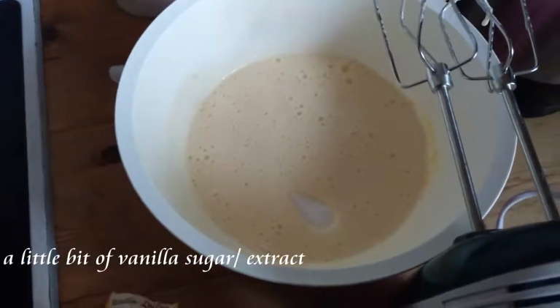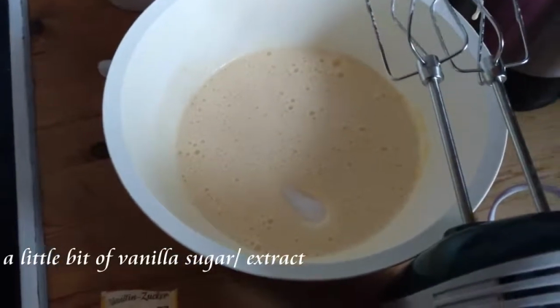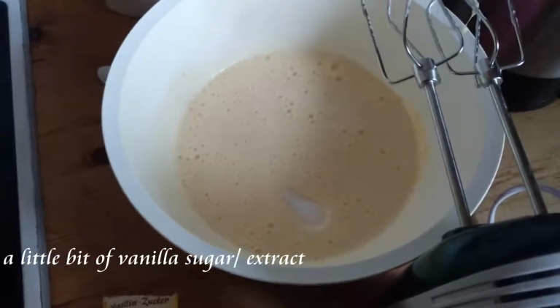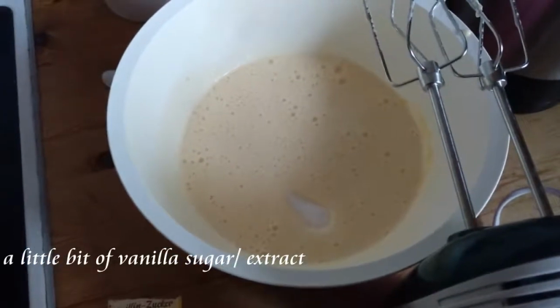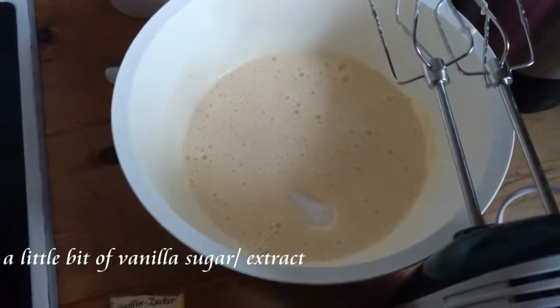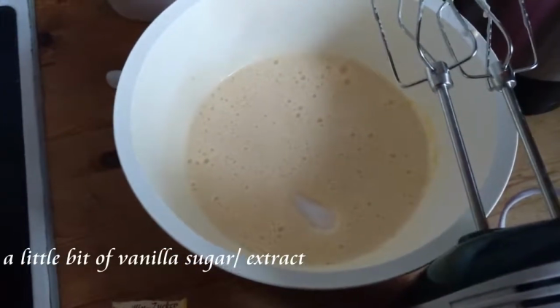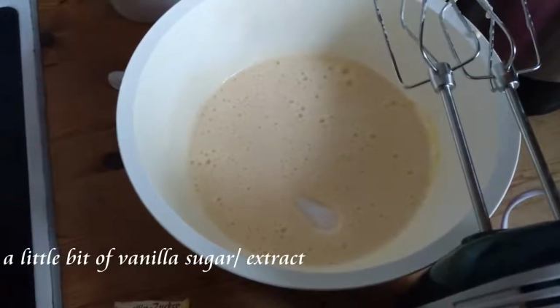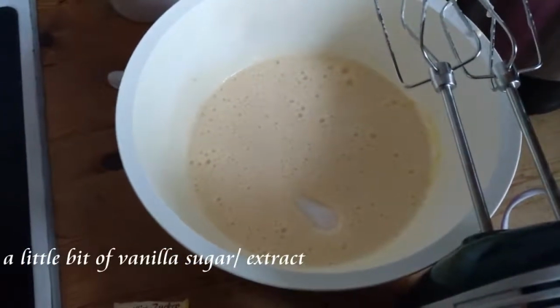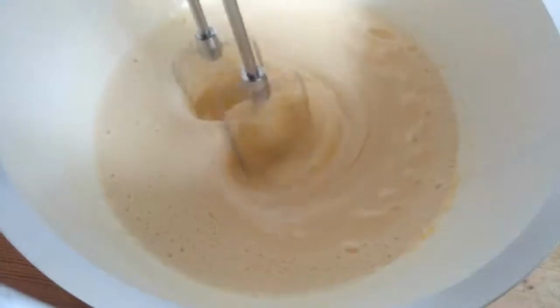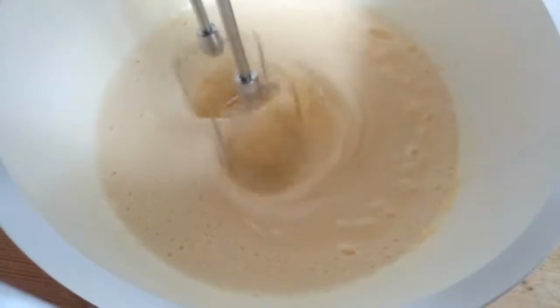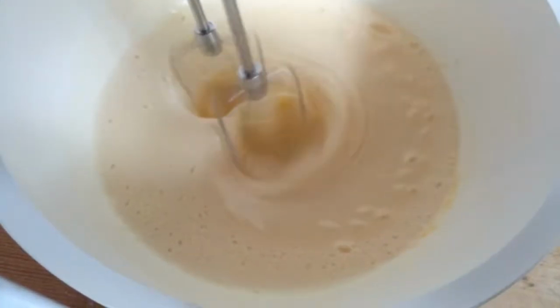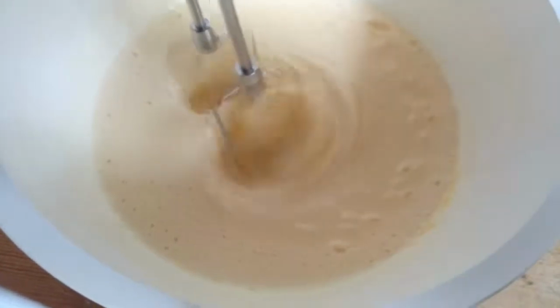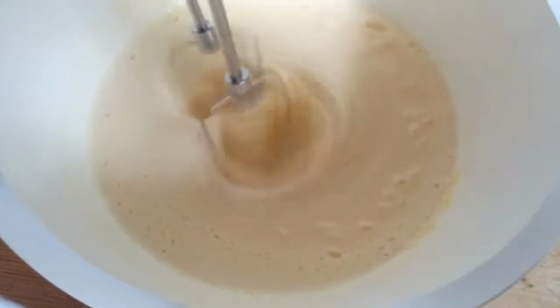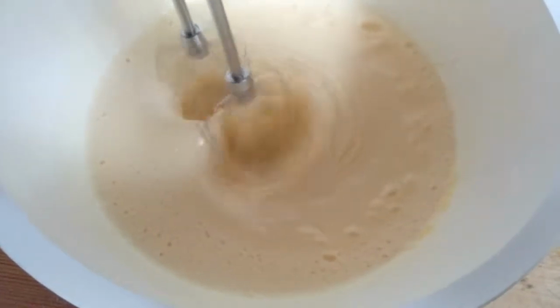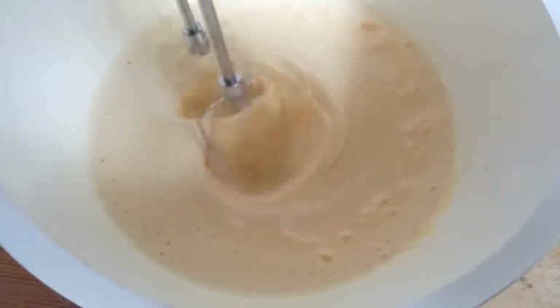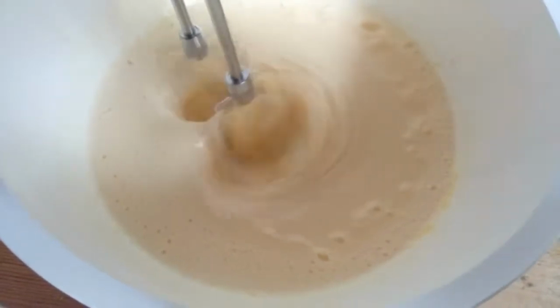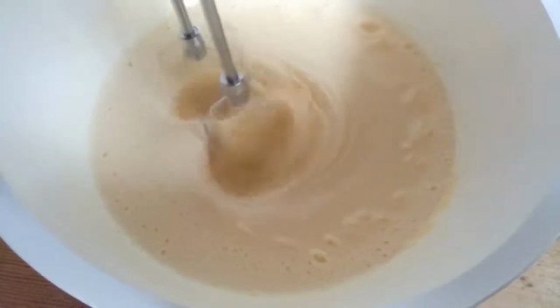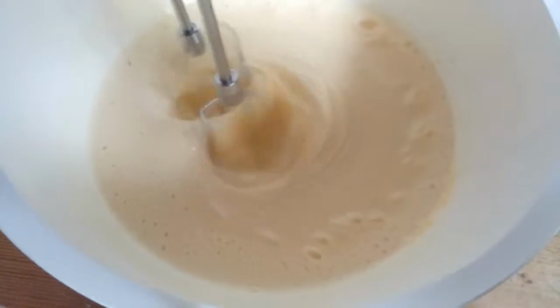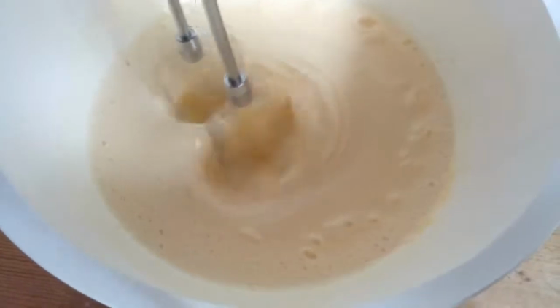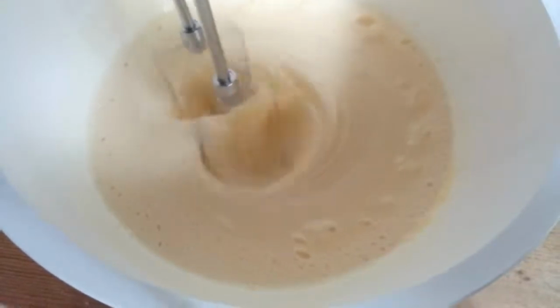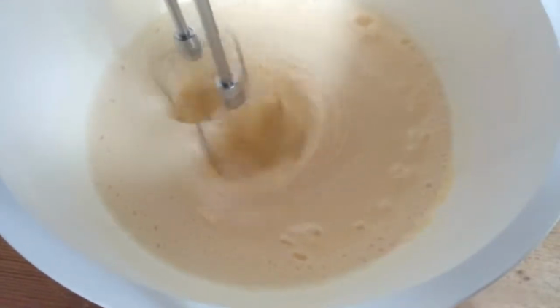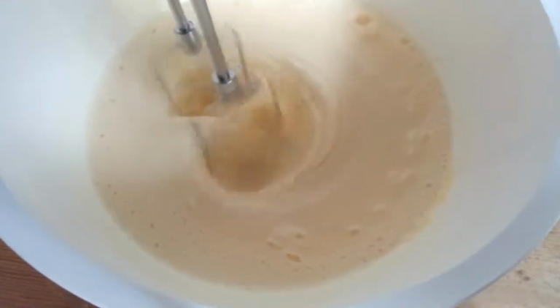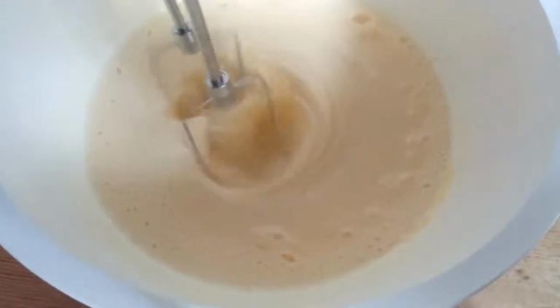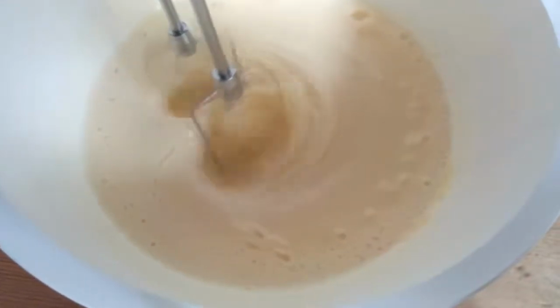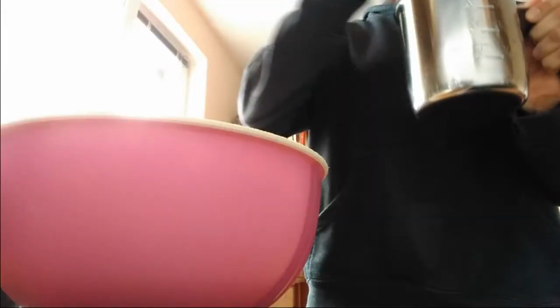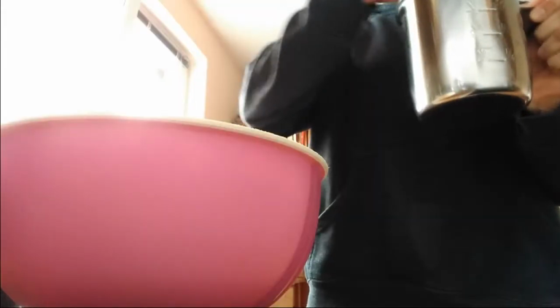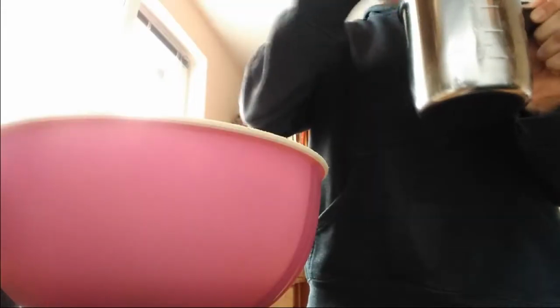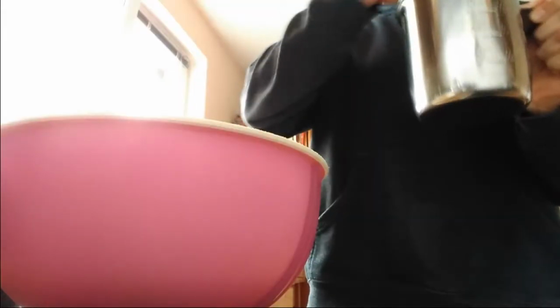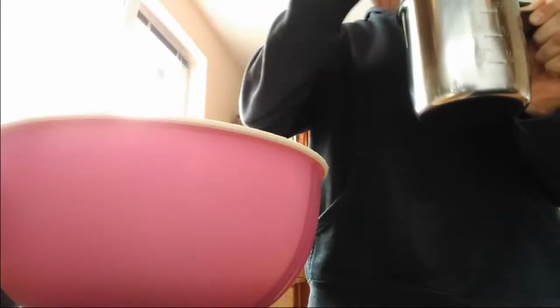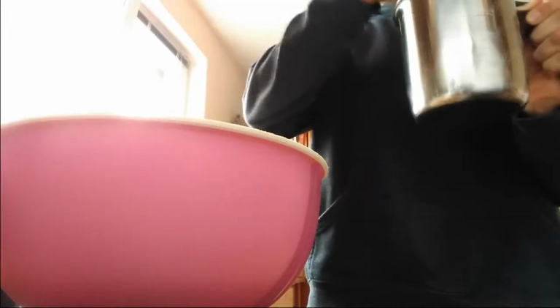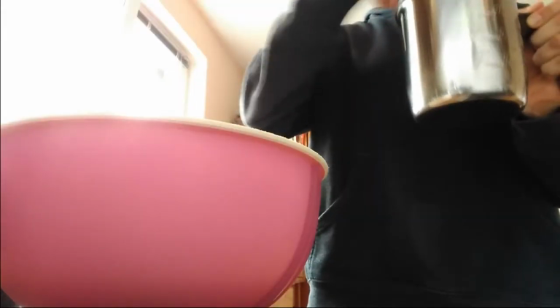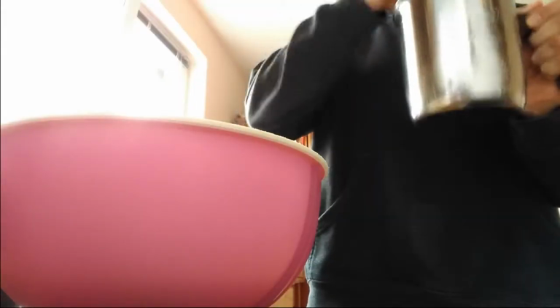The butter and chocolate should be melted by now, so you can carefully mix it in with the rest, as I am doing here.